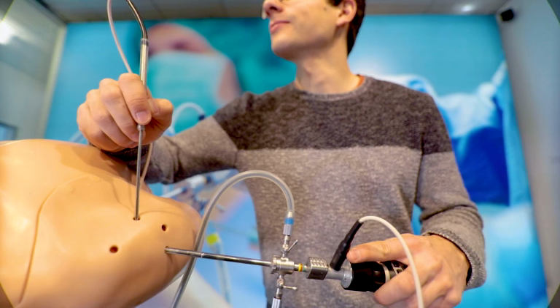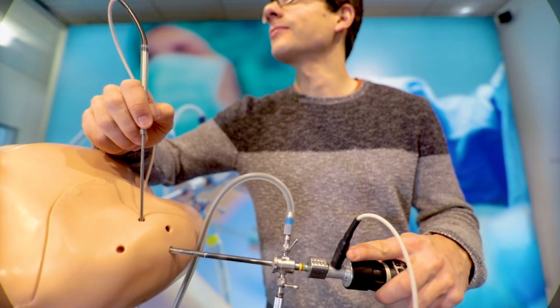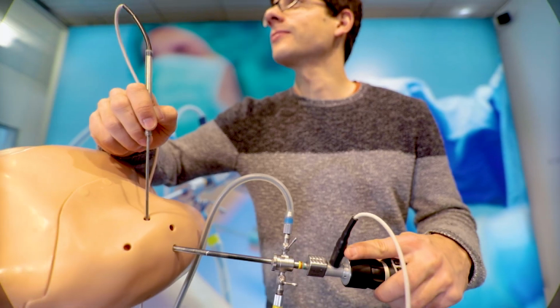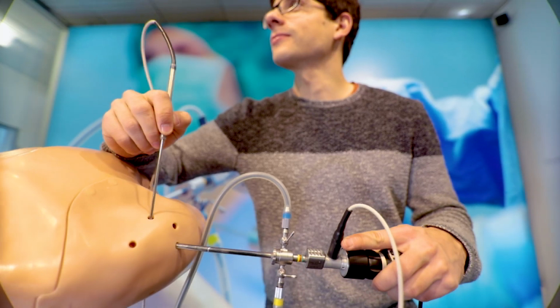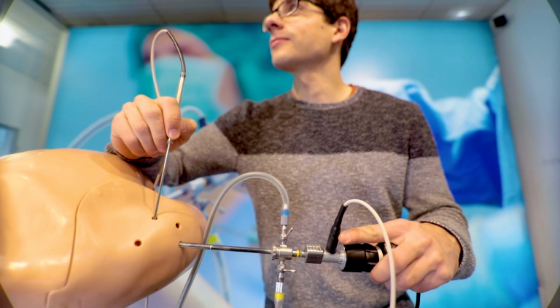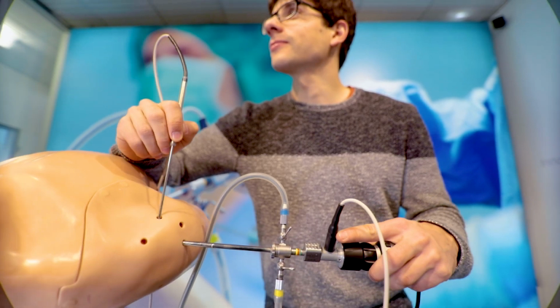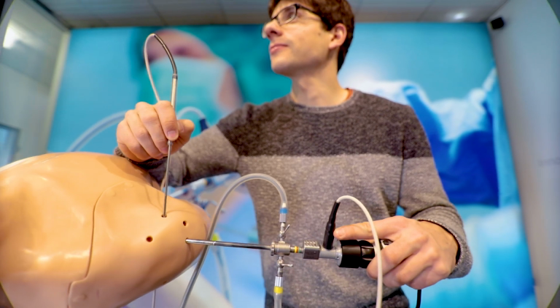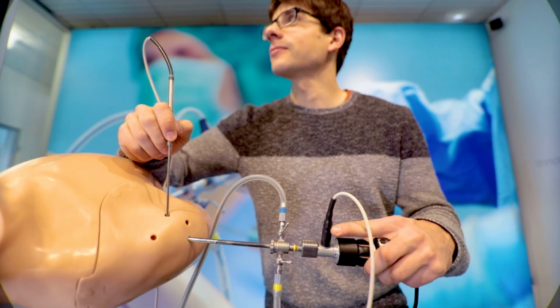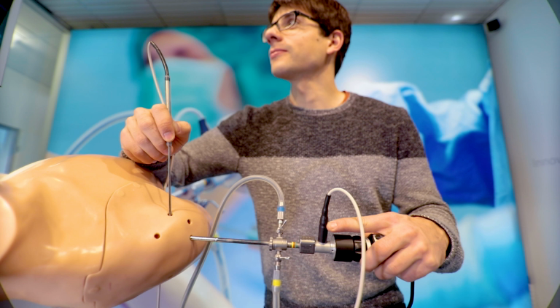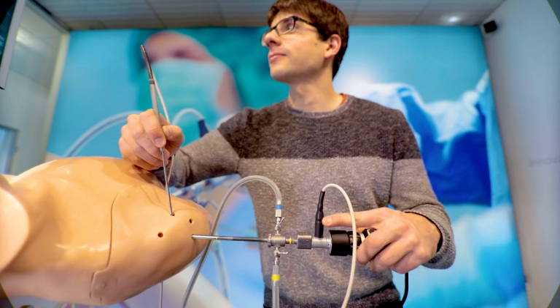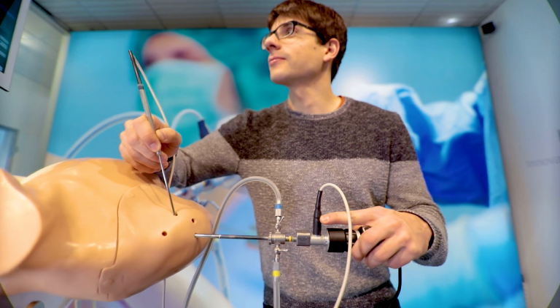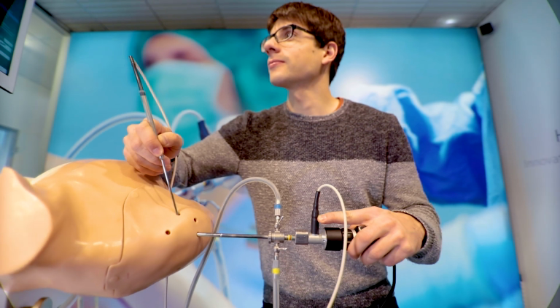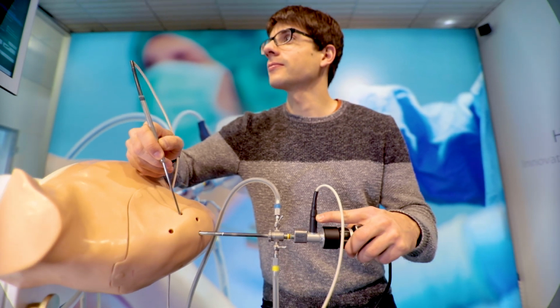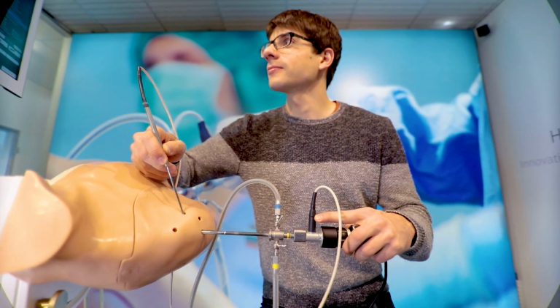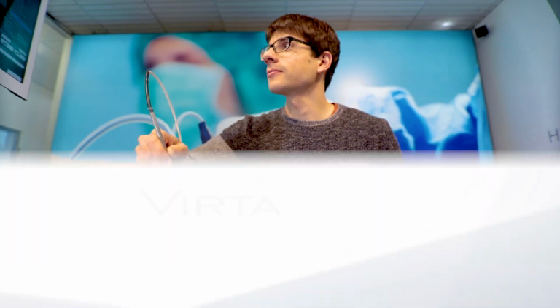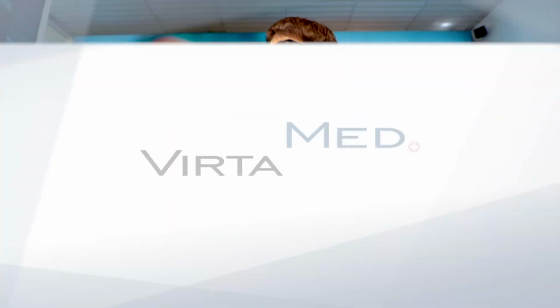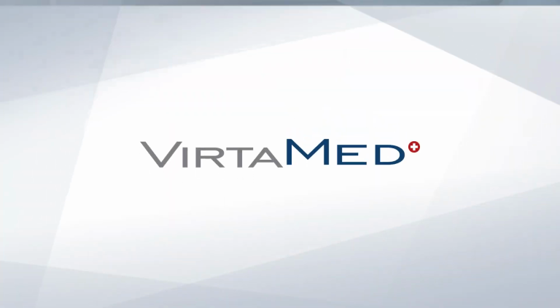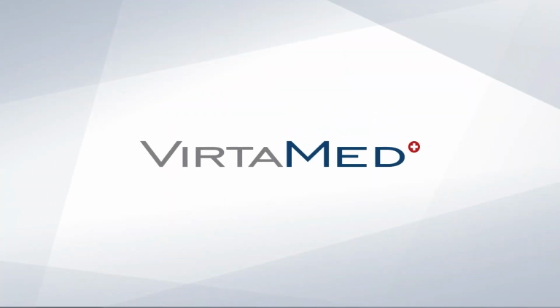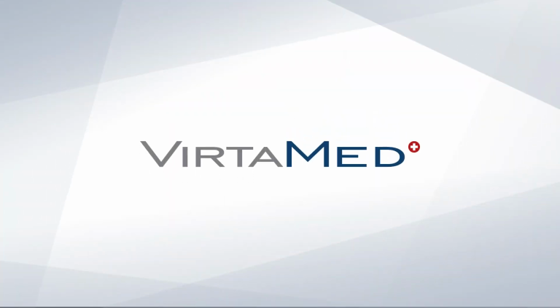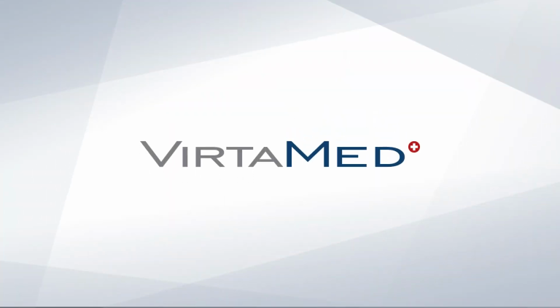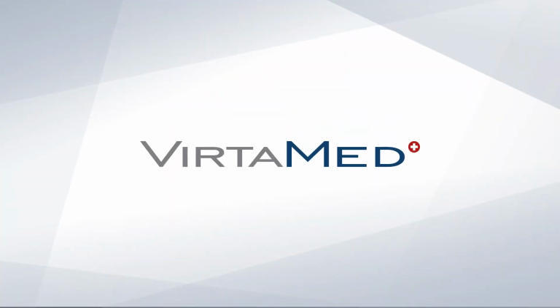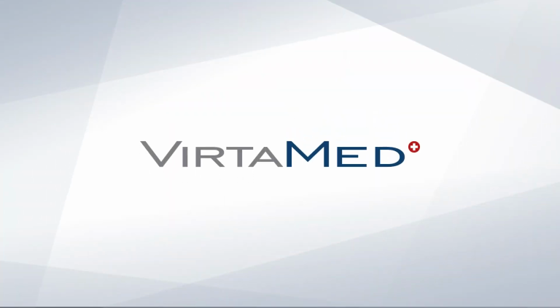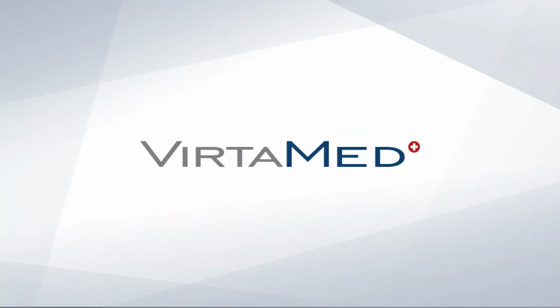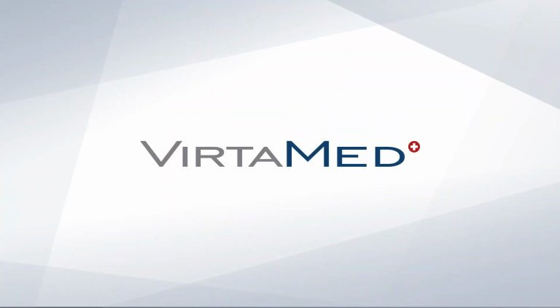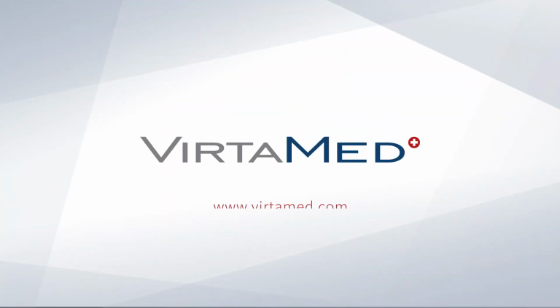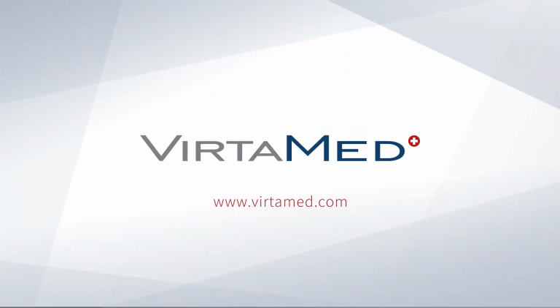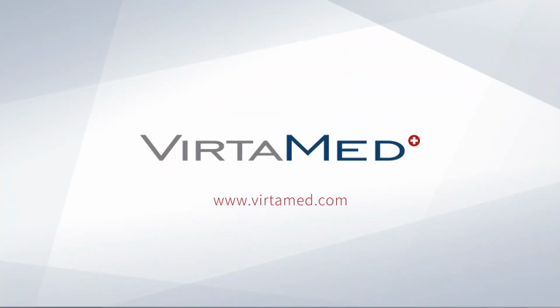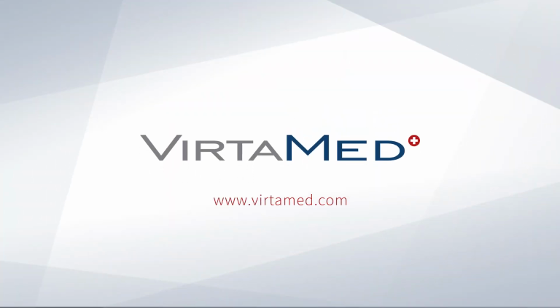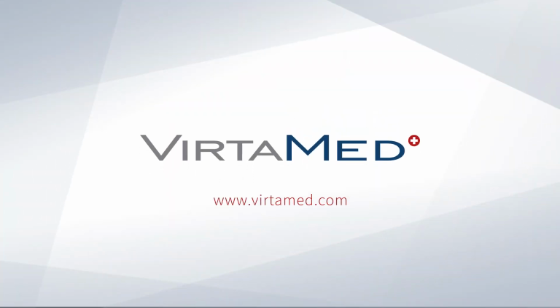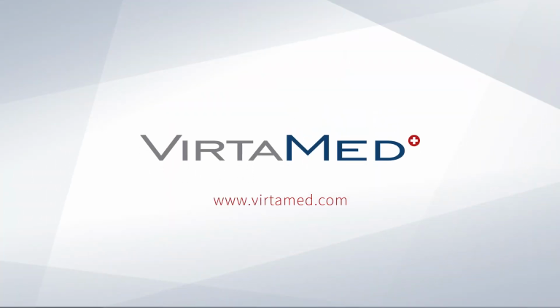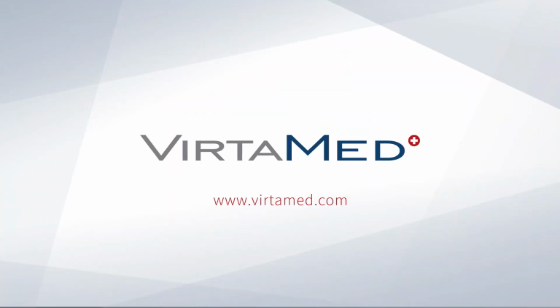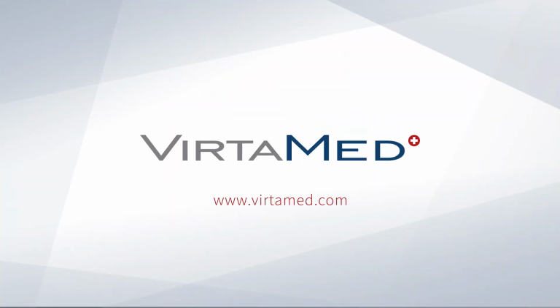So, how do you prepare for surgery? We hope it's with the best training simulators that are validated by numerous studies.